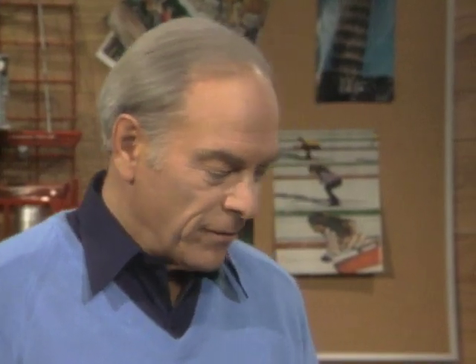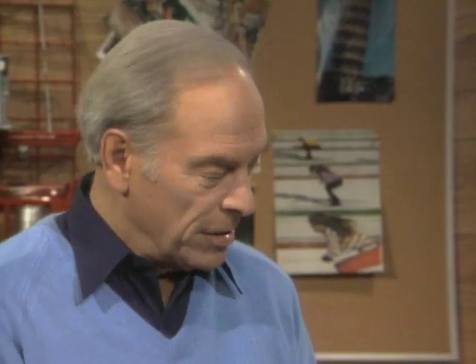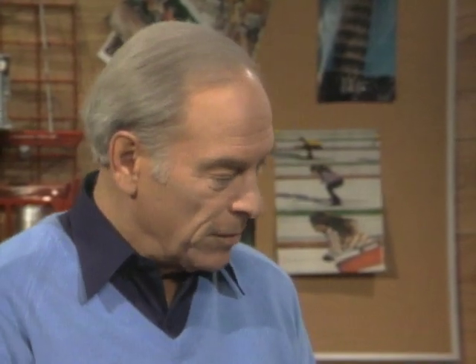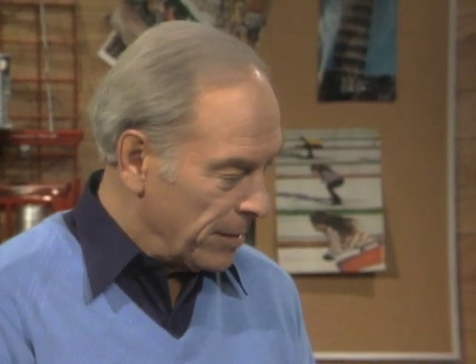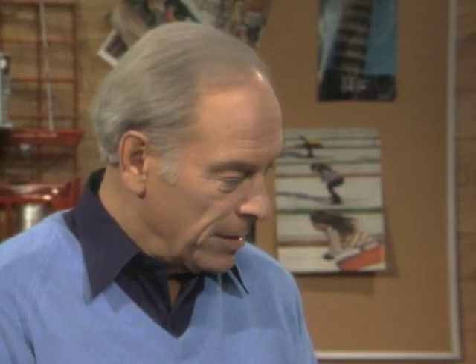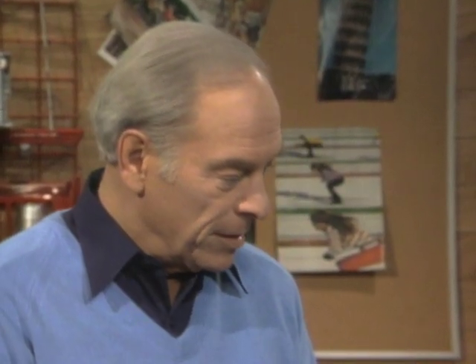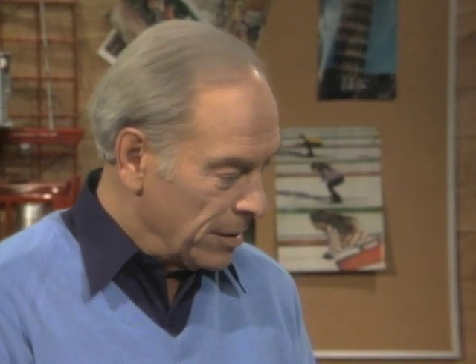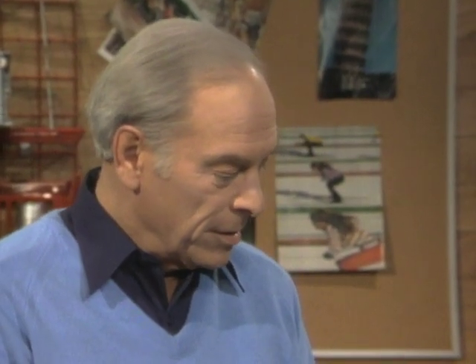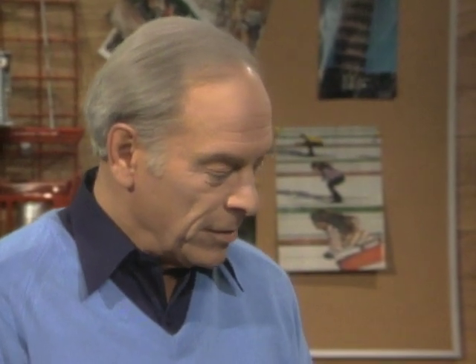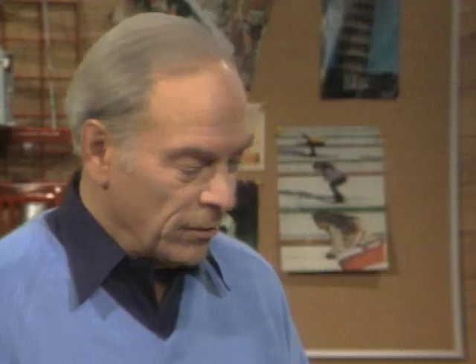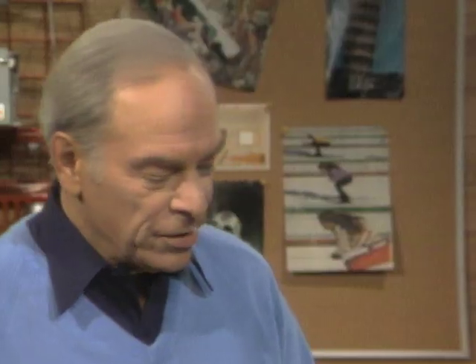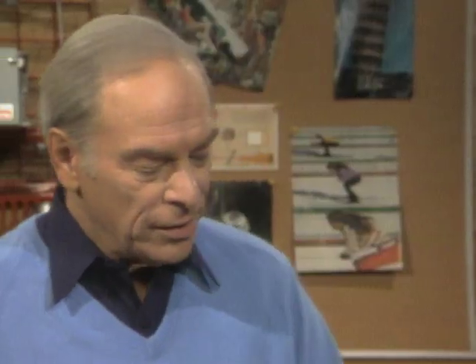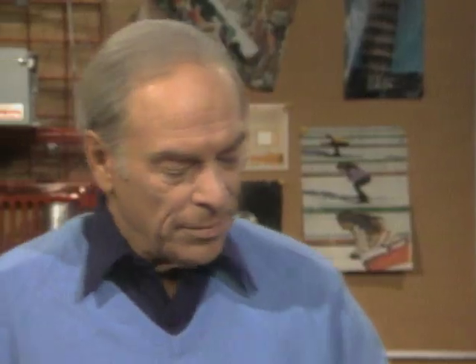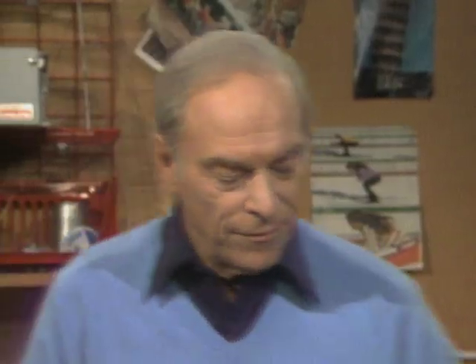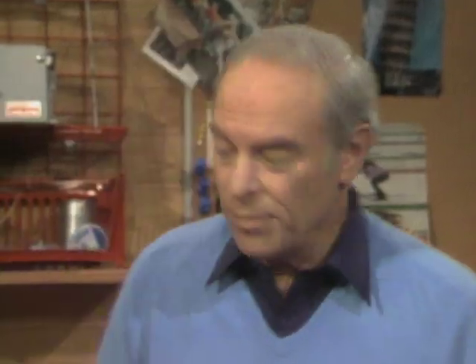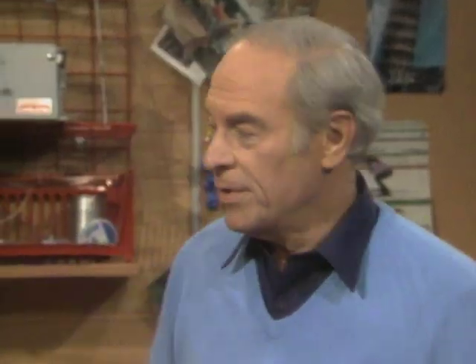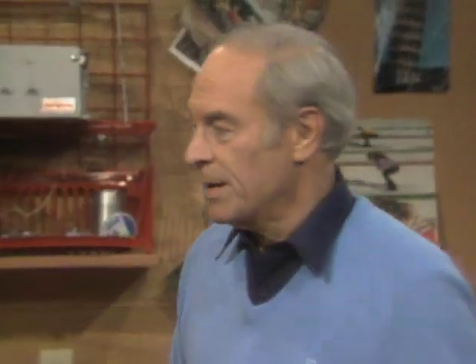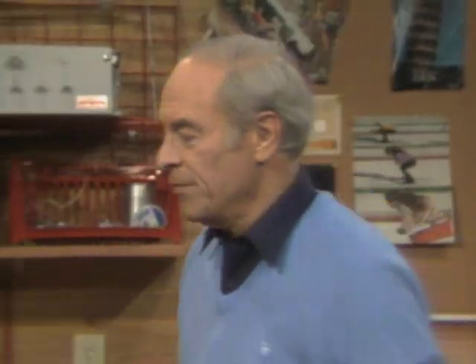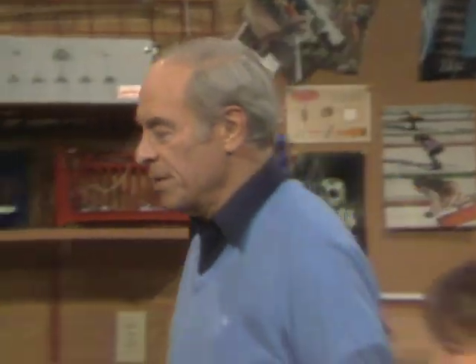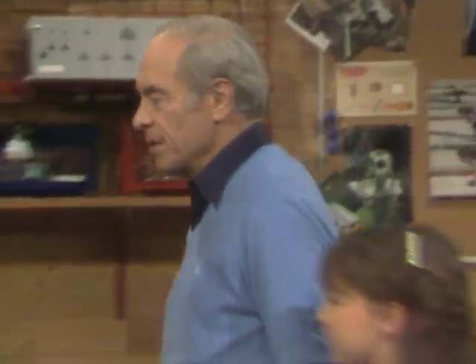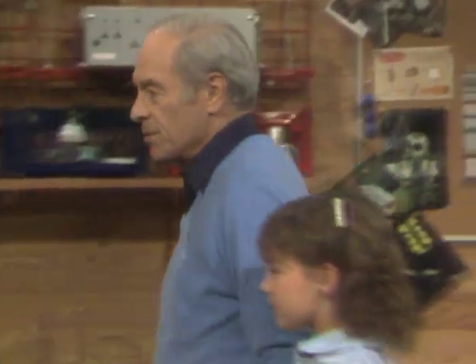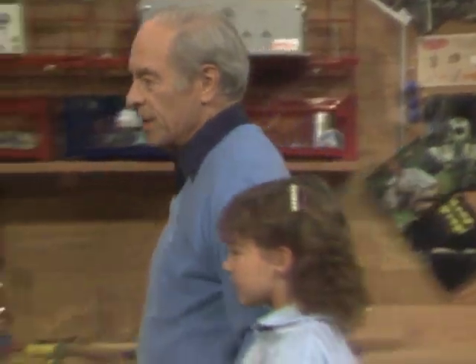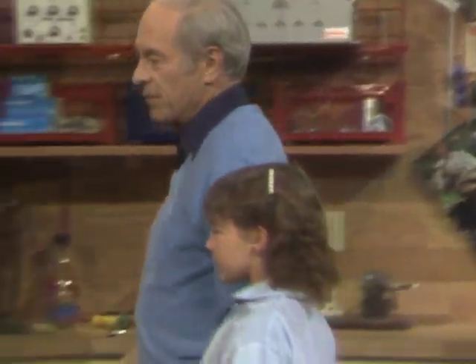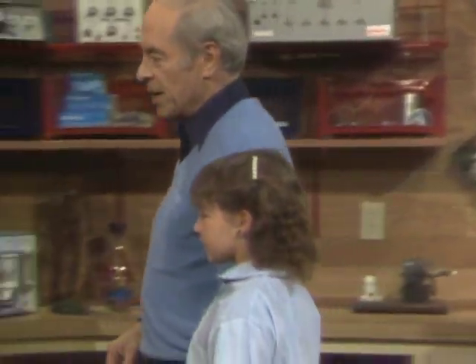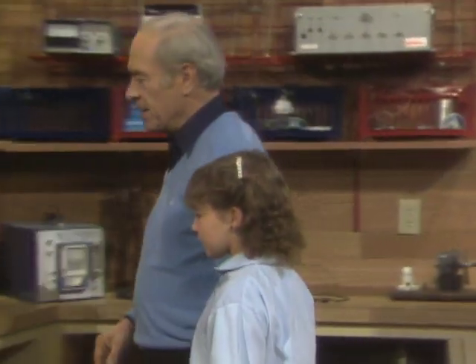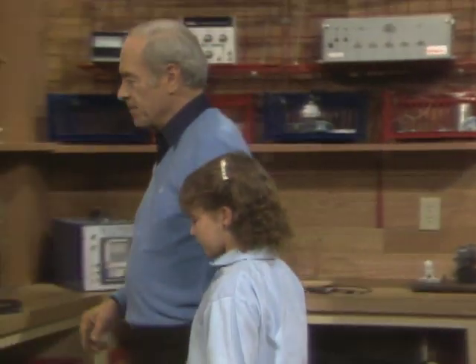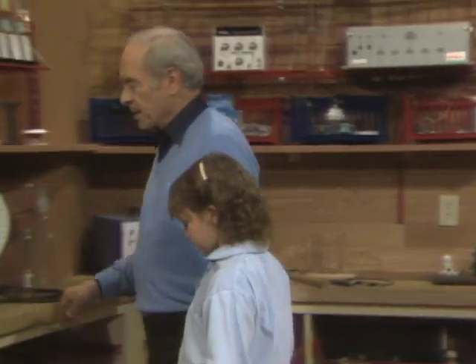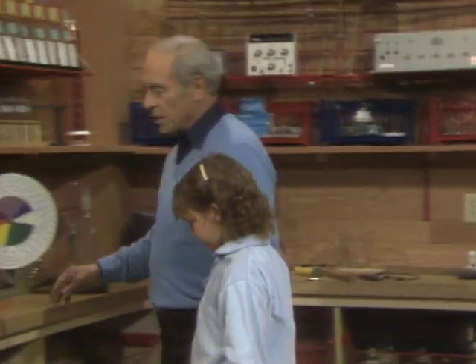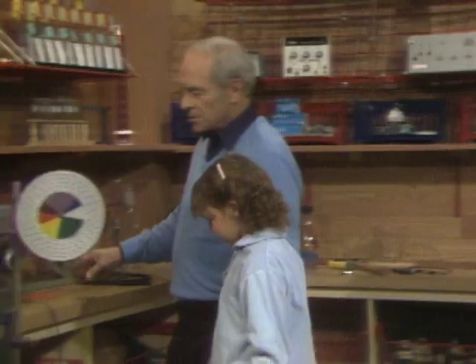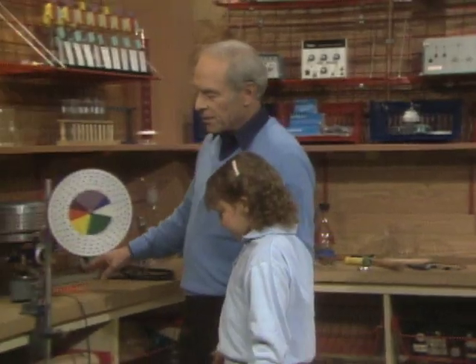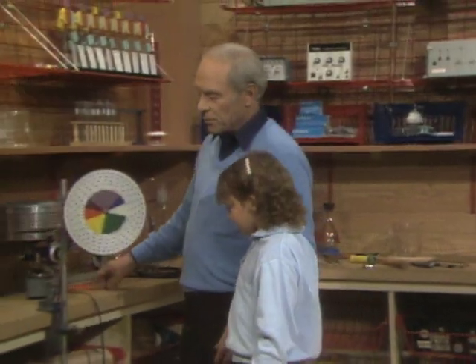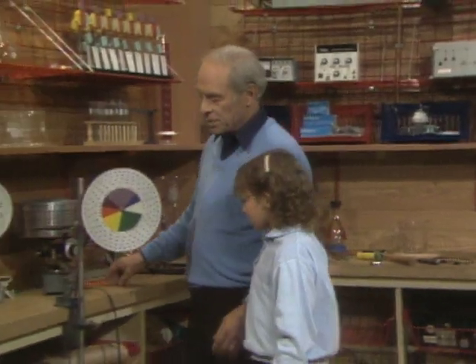Did you ever take one apart? Nope. Okay, well, let's do that. But before we do that, come over here so I can give you an idea how a siren works.